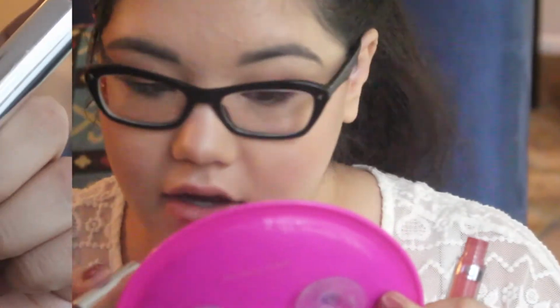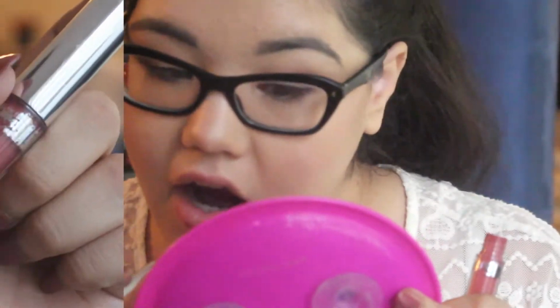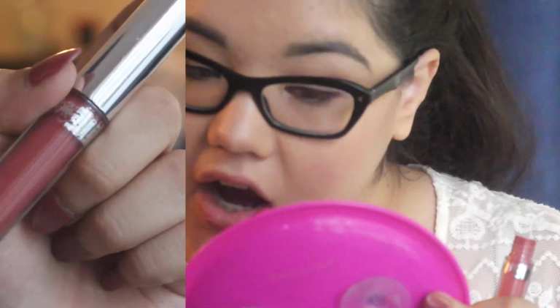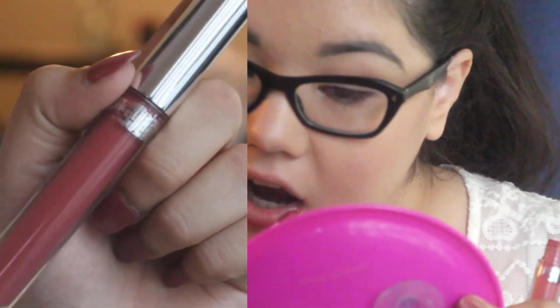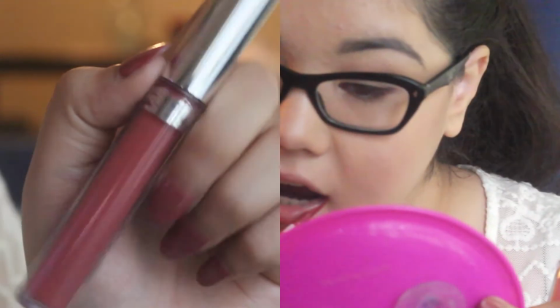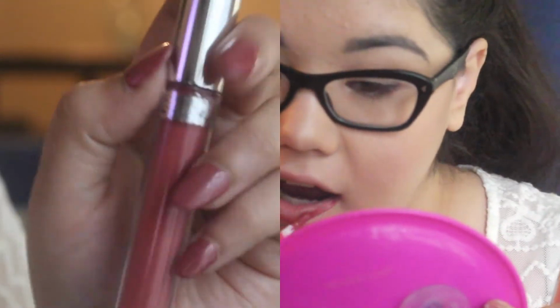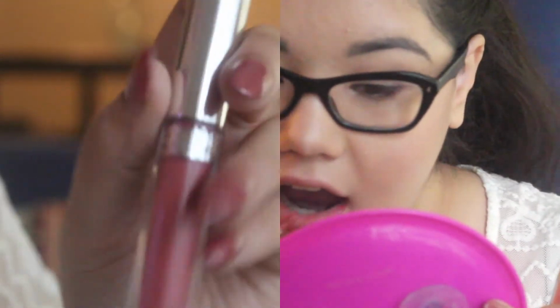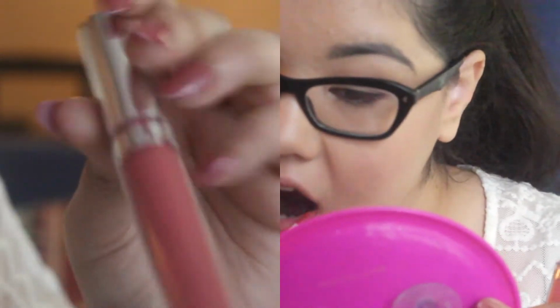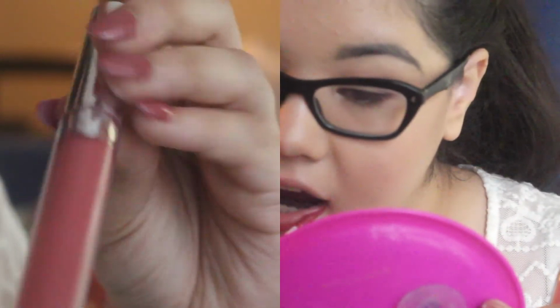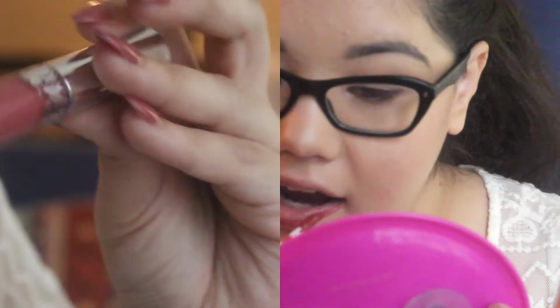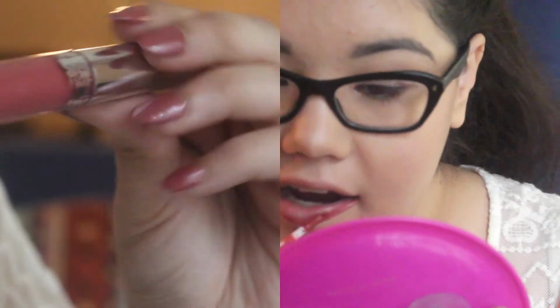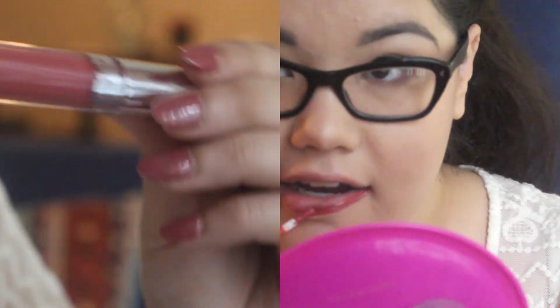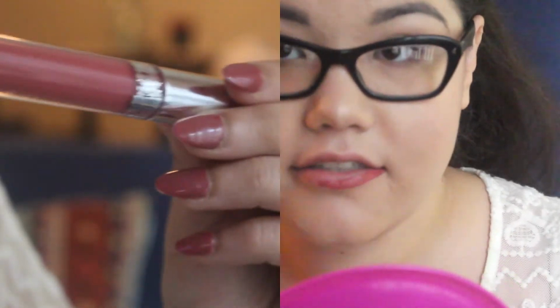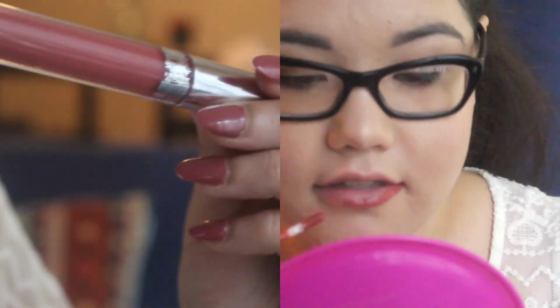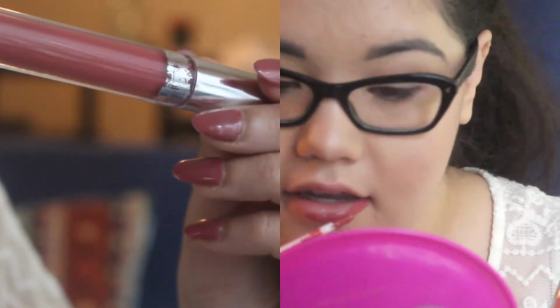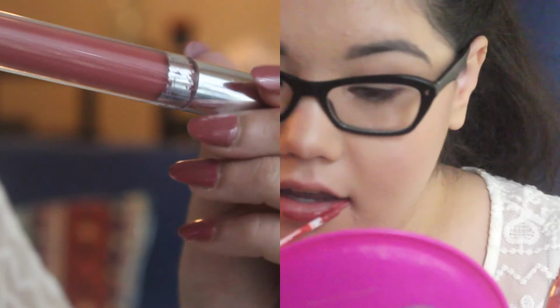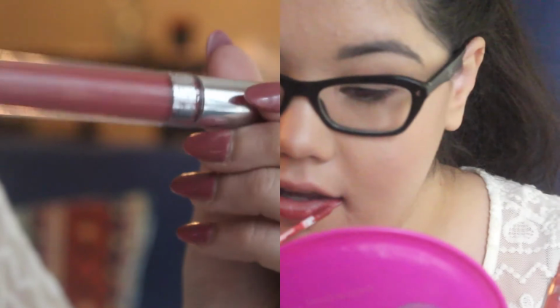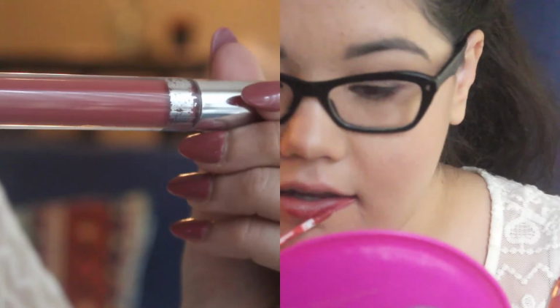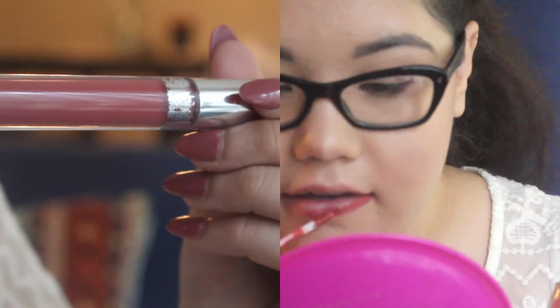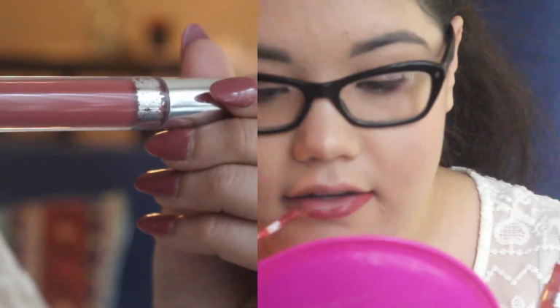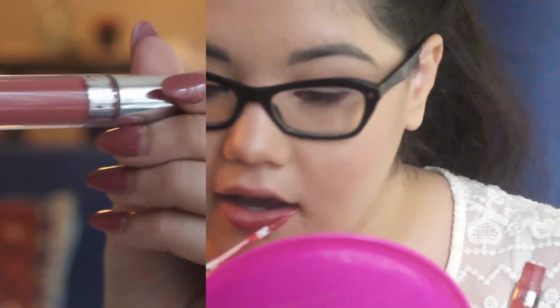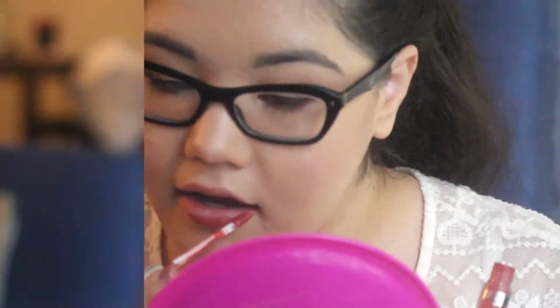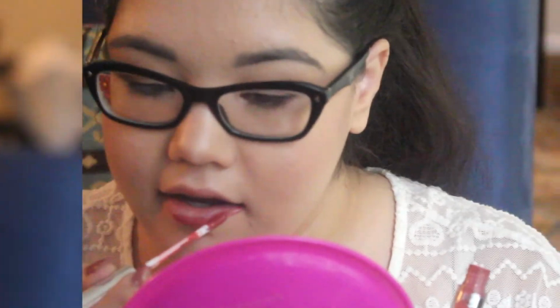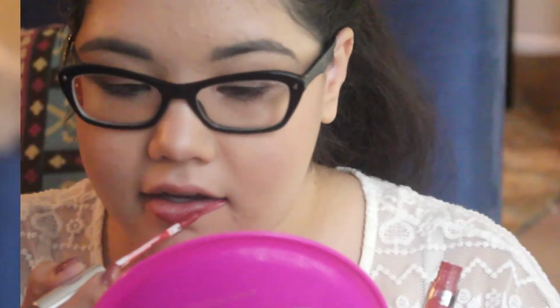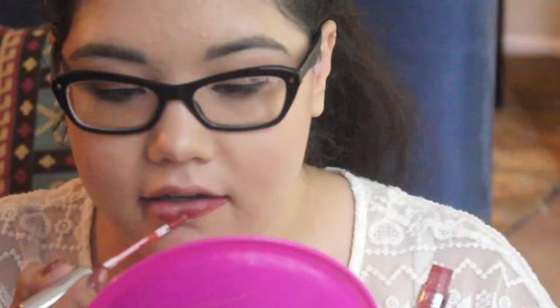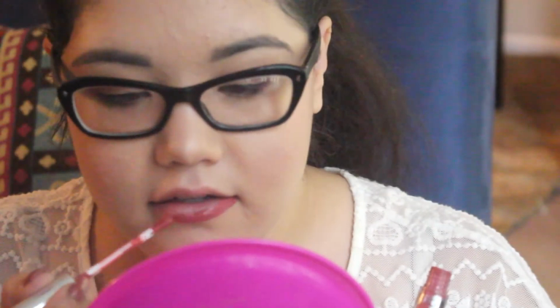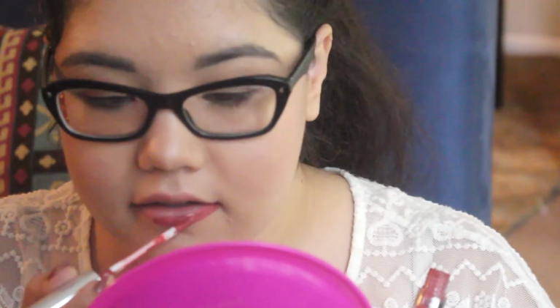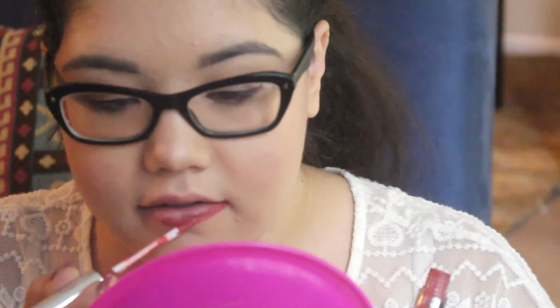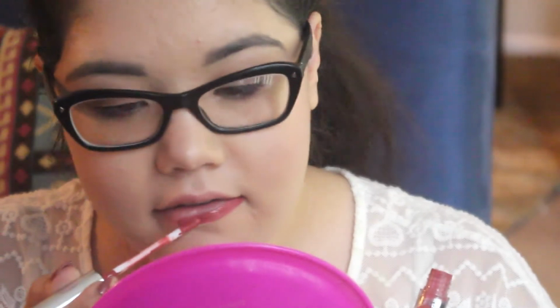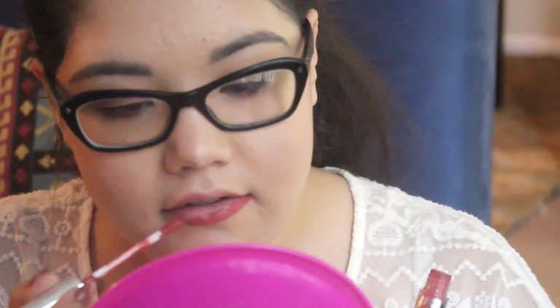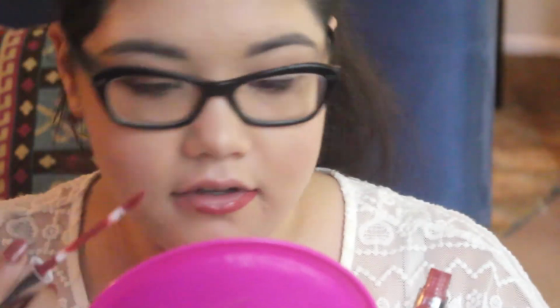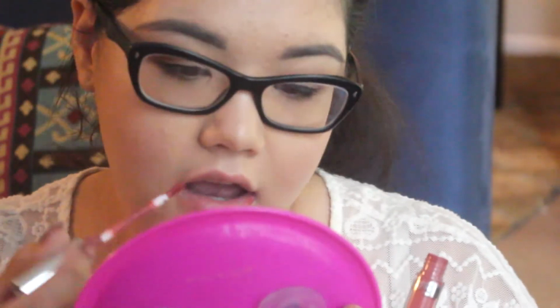And then for lipstick, I'm going to be using the ColourPop Ultra Matte Lipstick in Bumble.